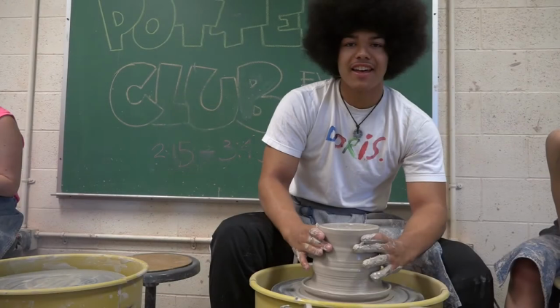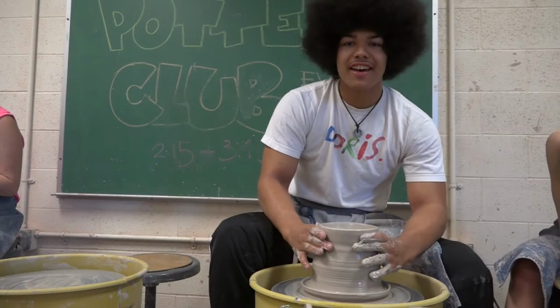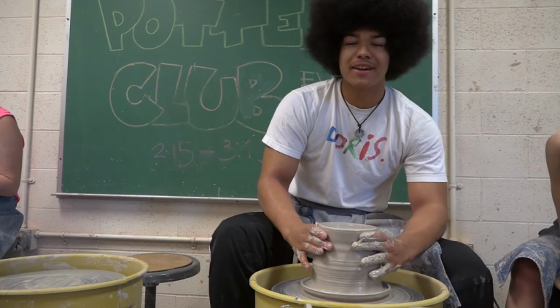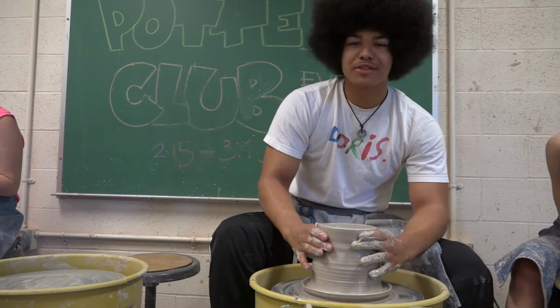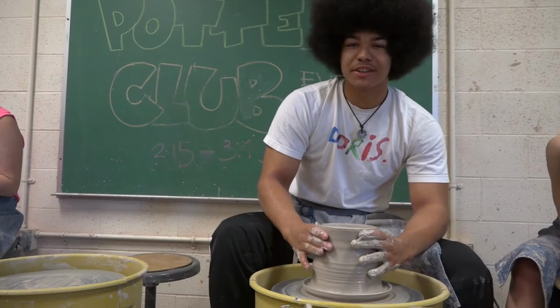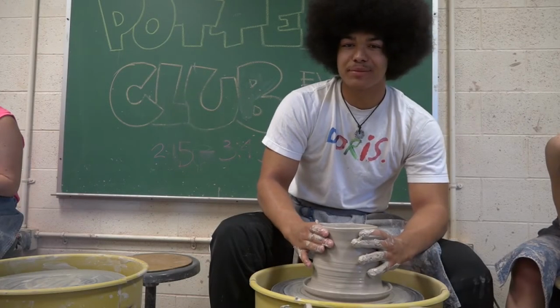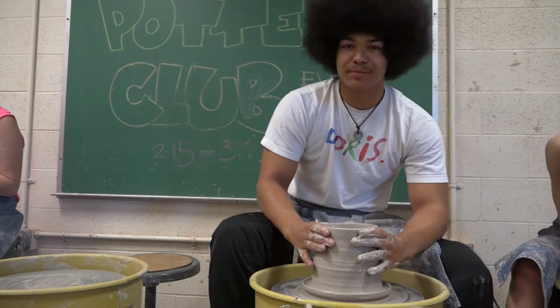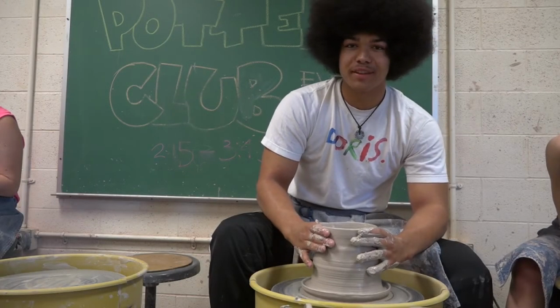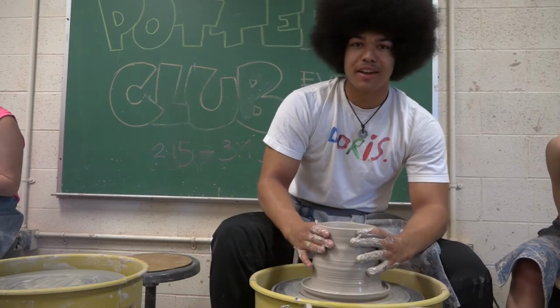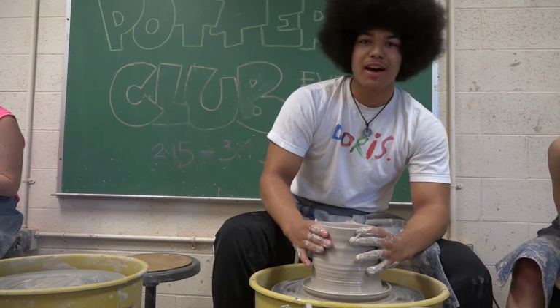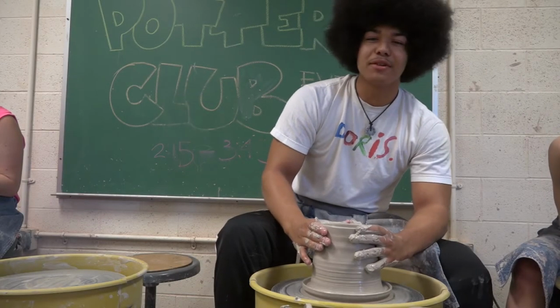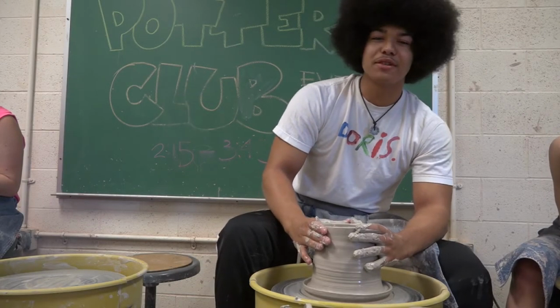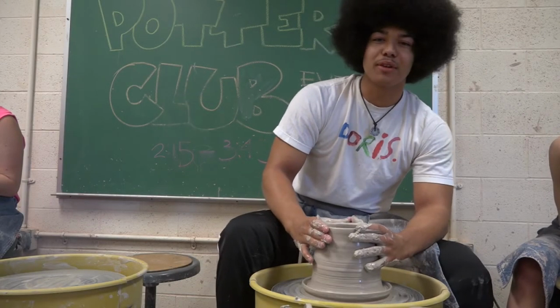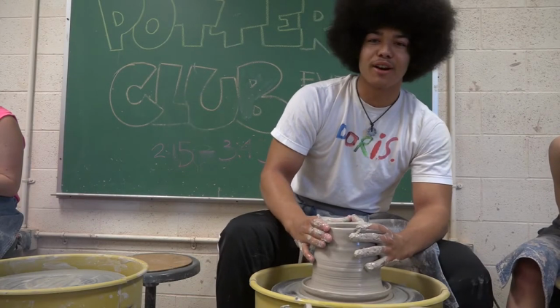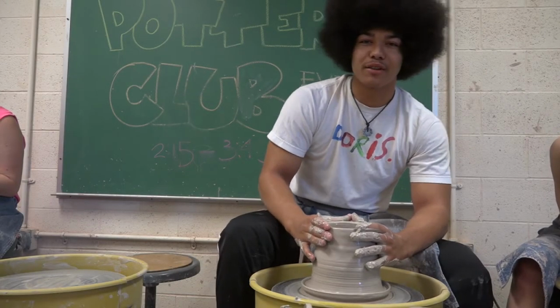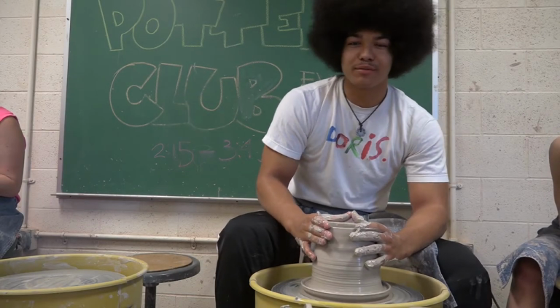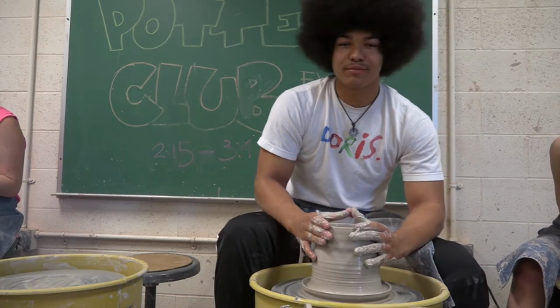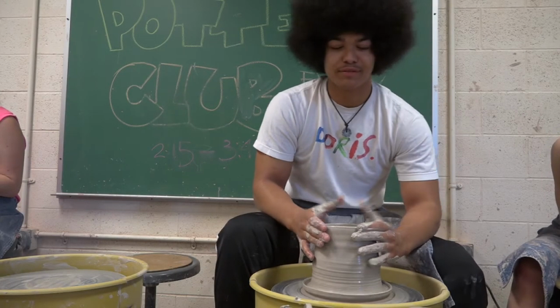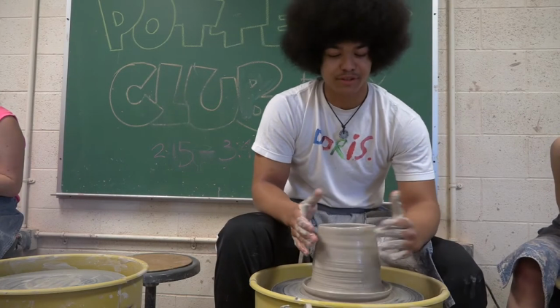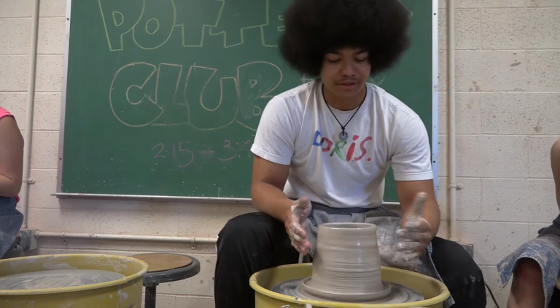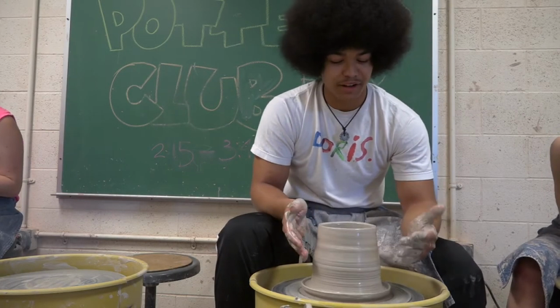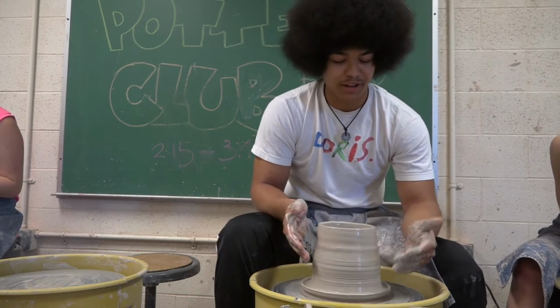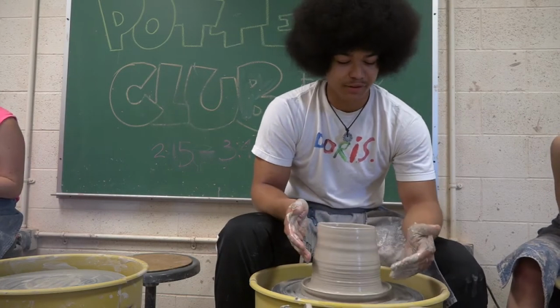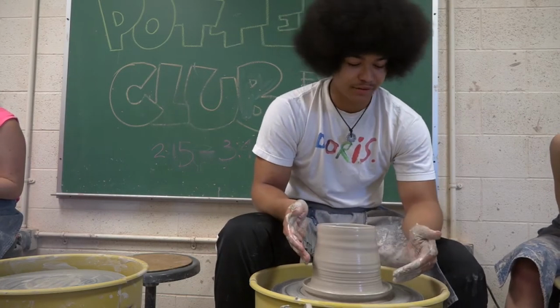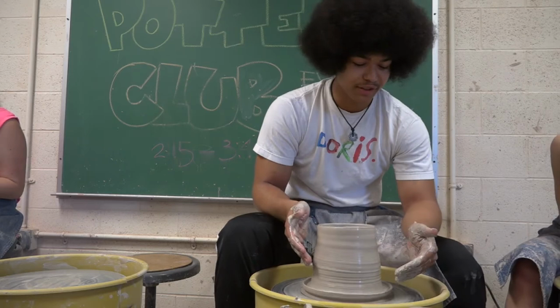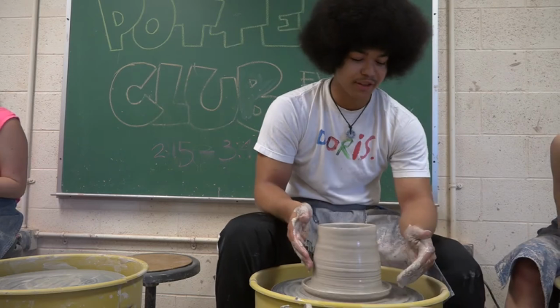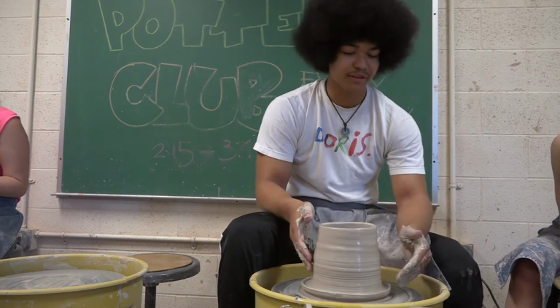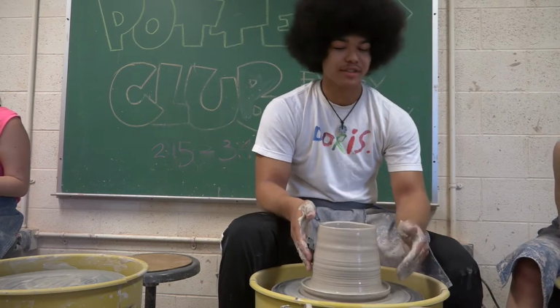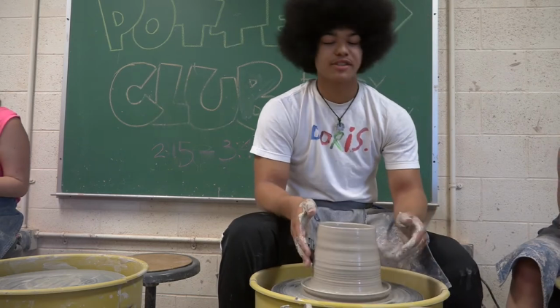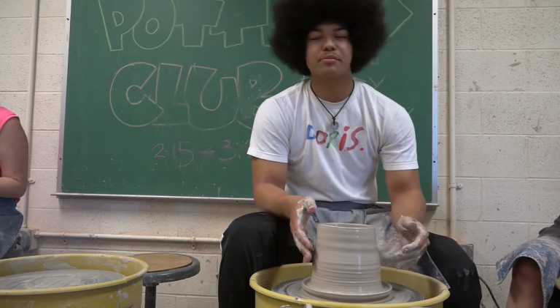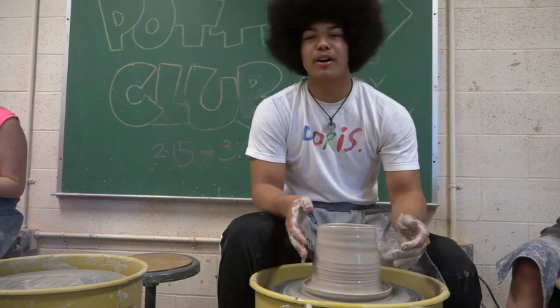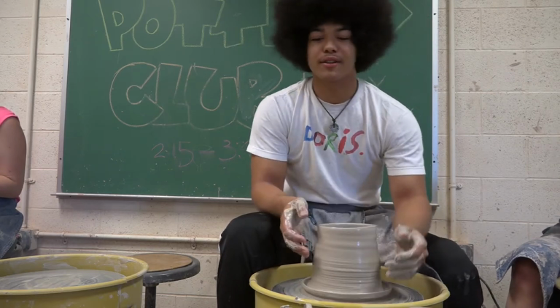Hey, I'm Chili. I'm here in the pottery room doing what I love — it's just pottery.